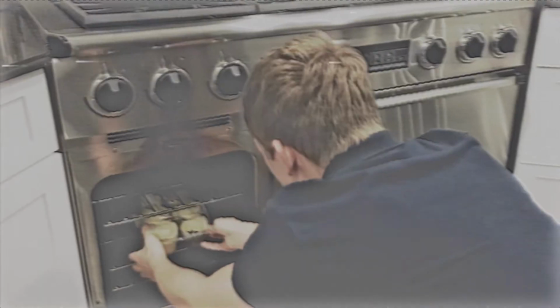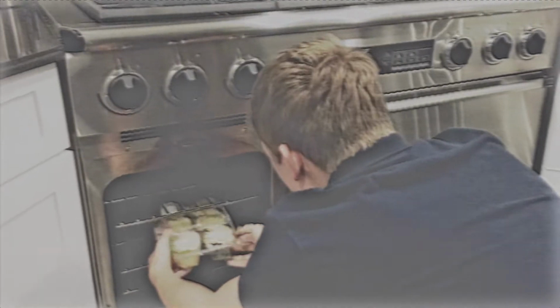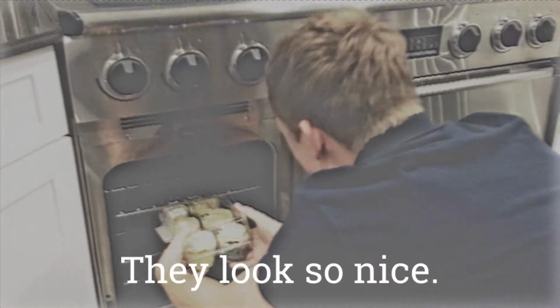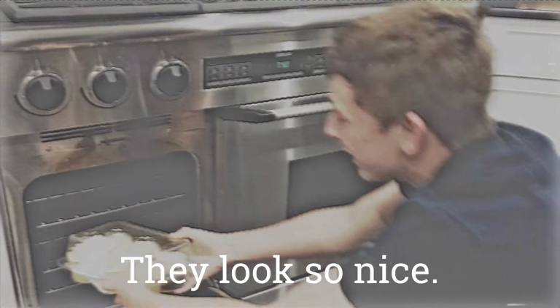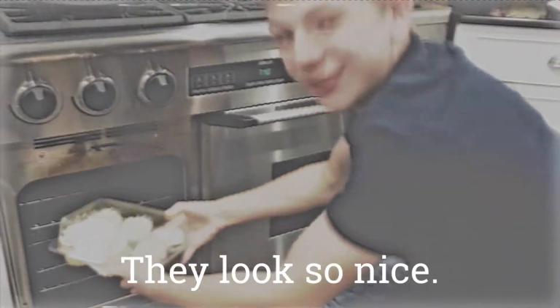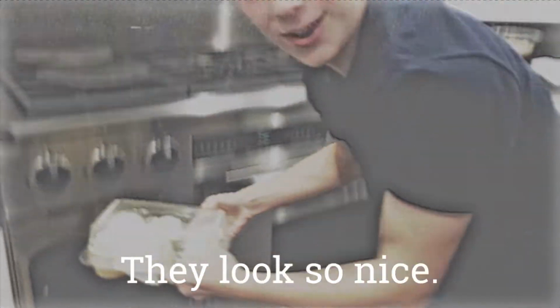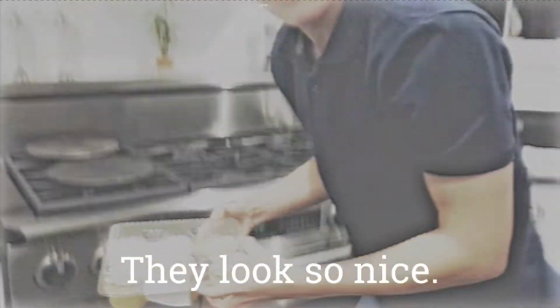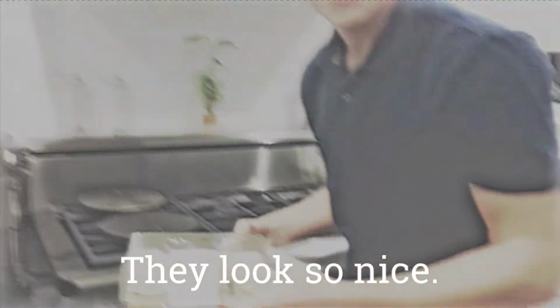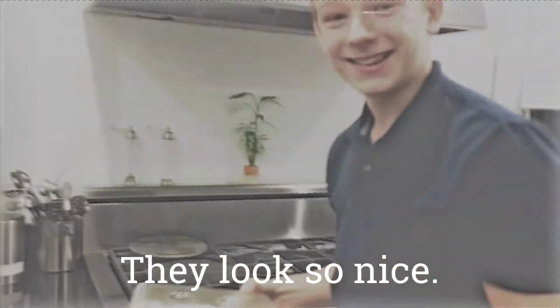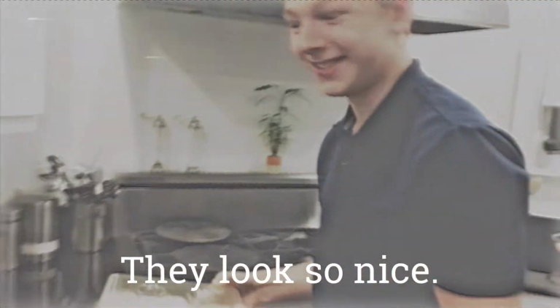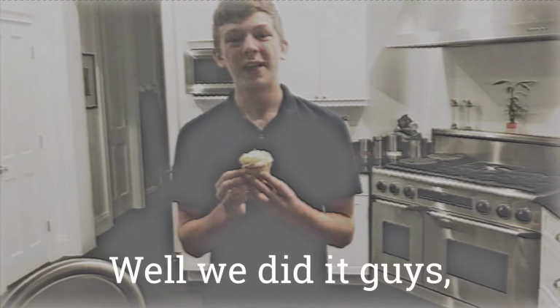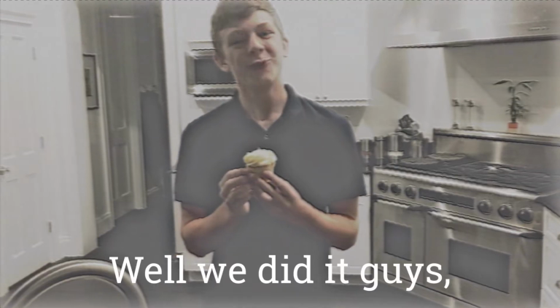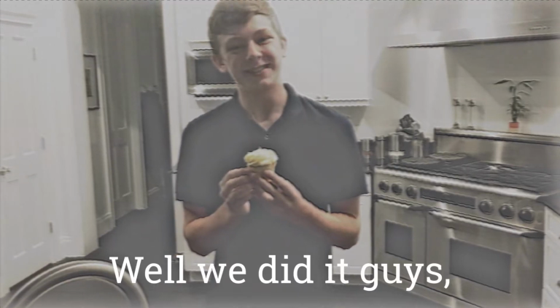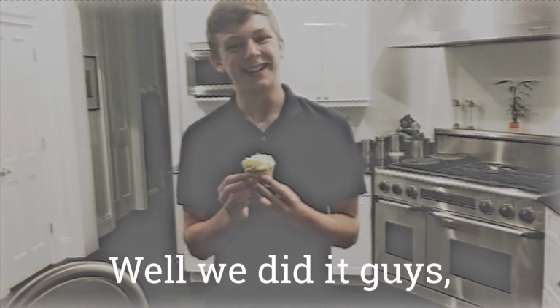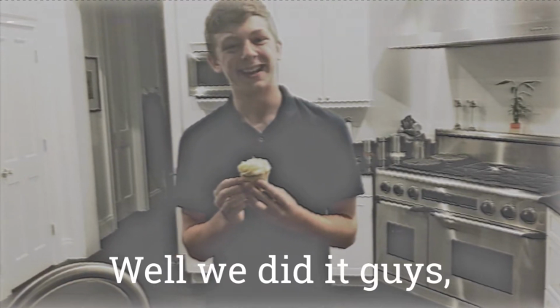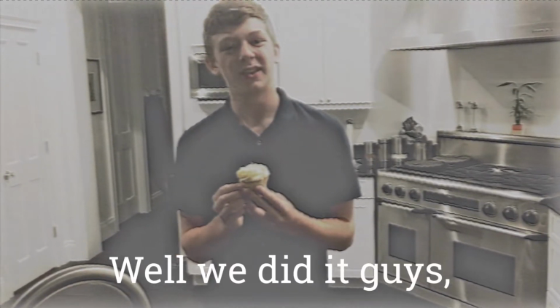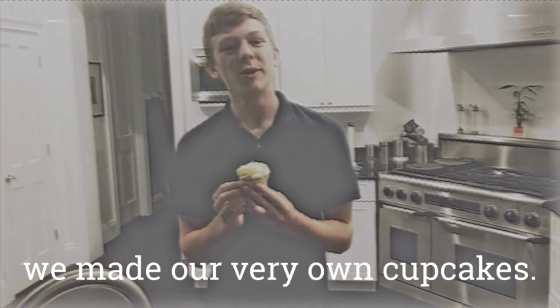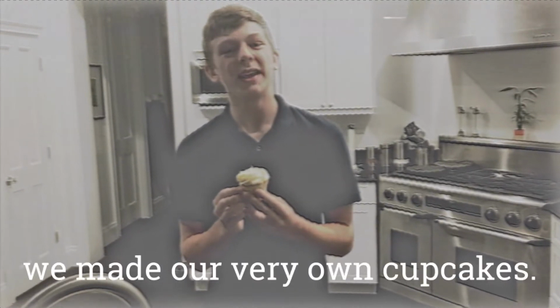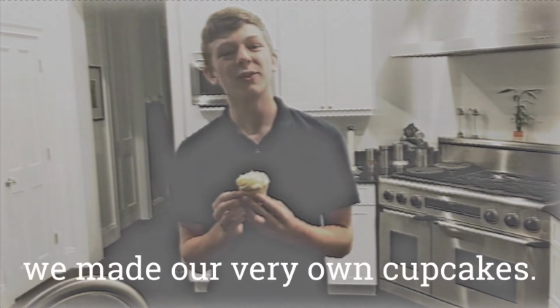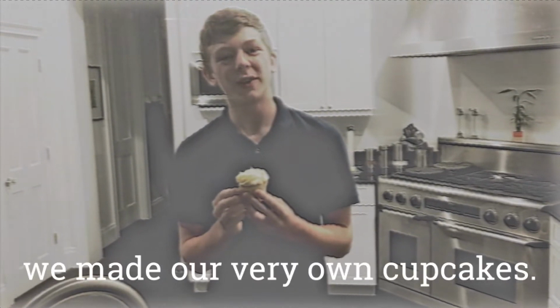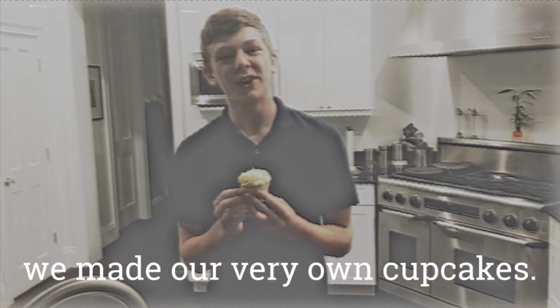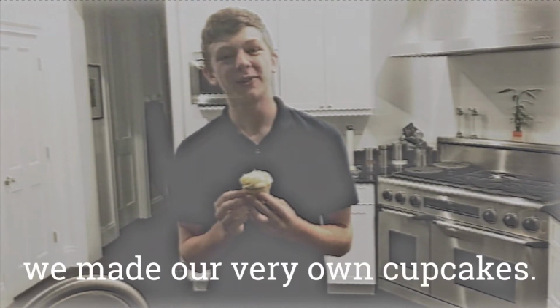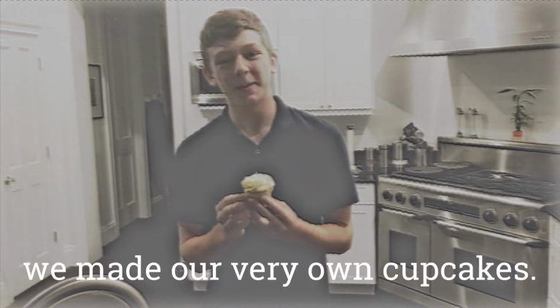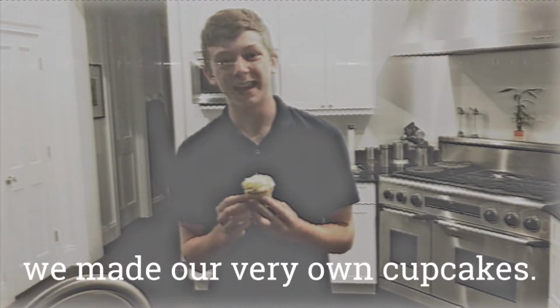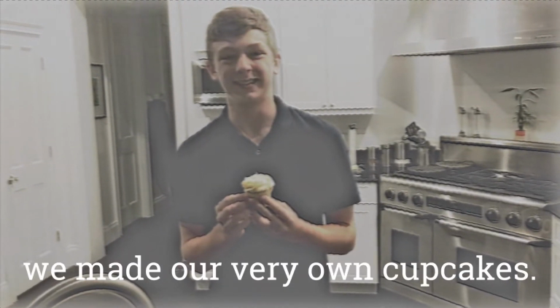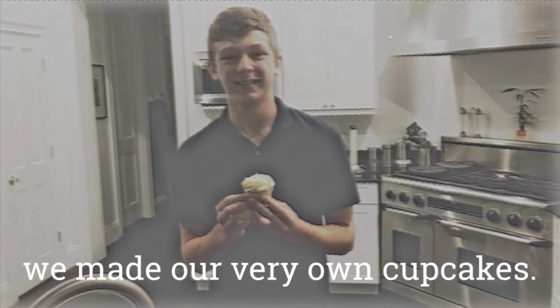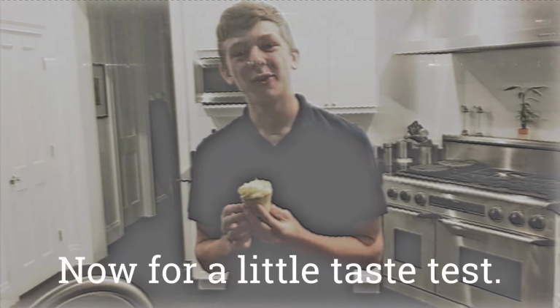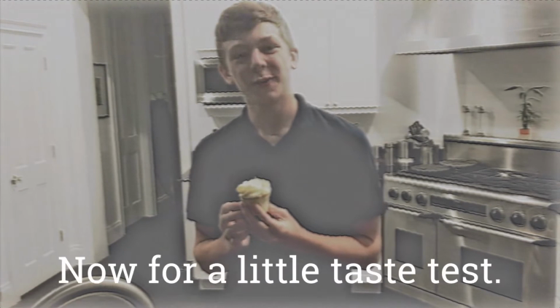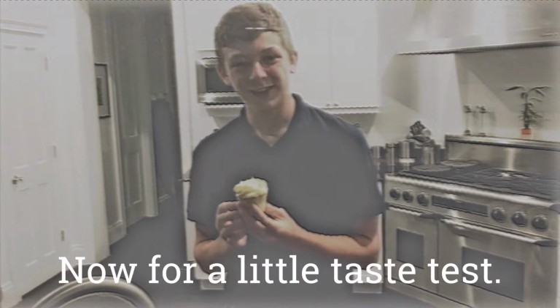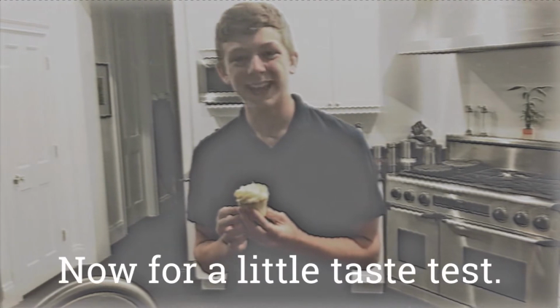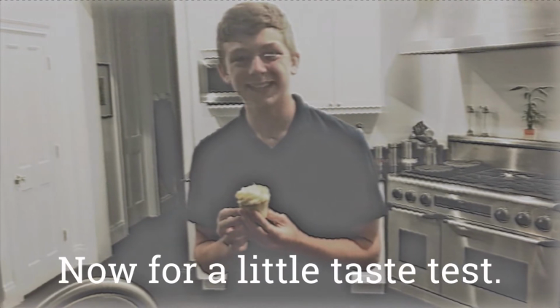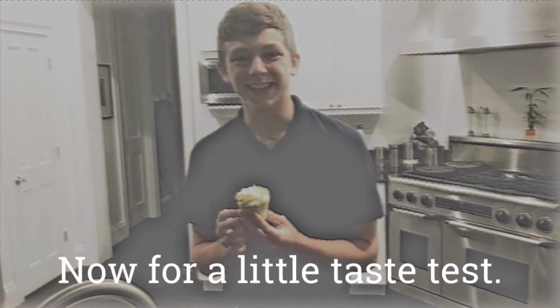It looks so nice. Well we did it guys, we made our very own cupcakes. Now for a little taste test.